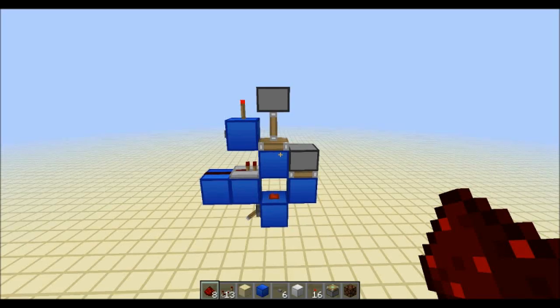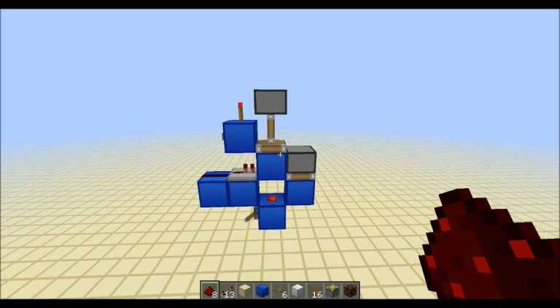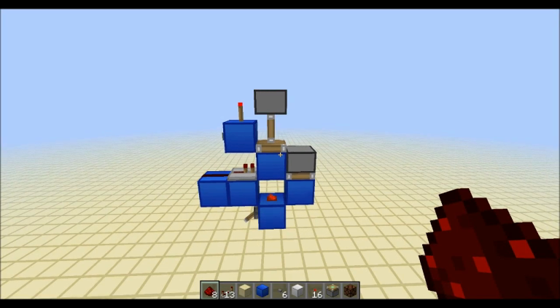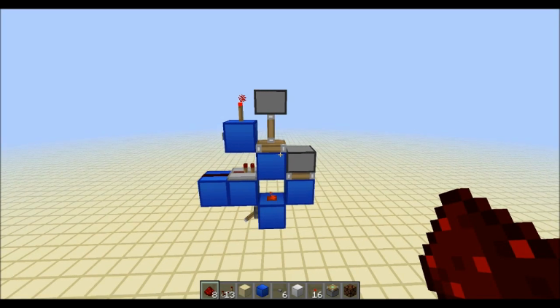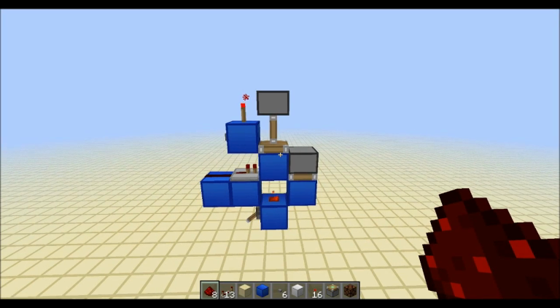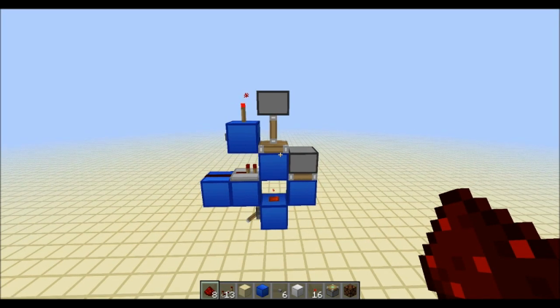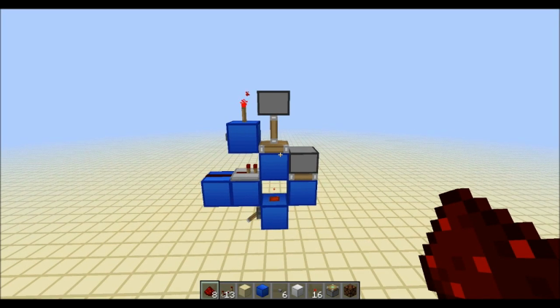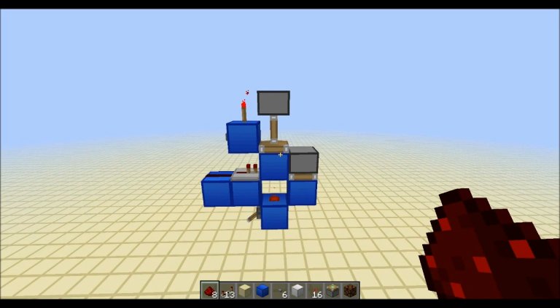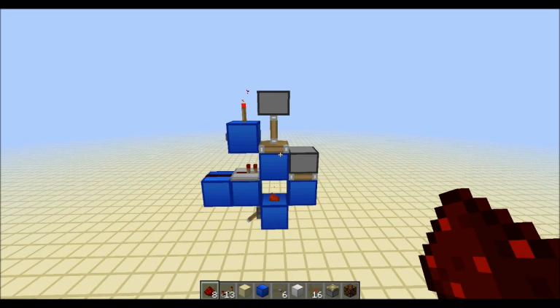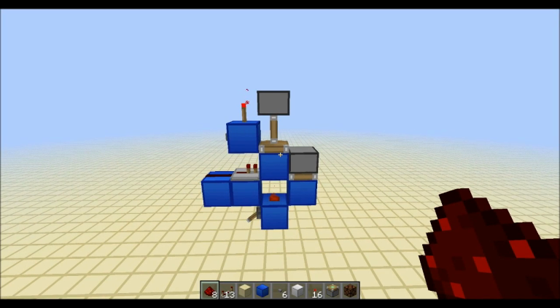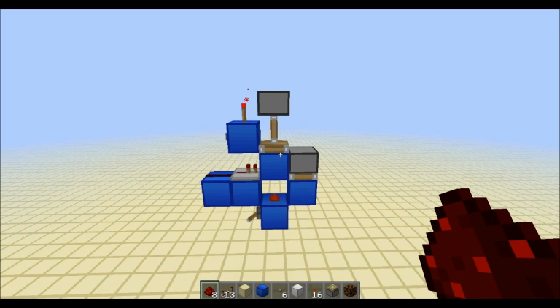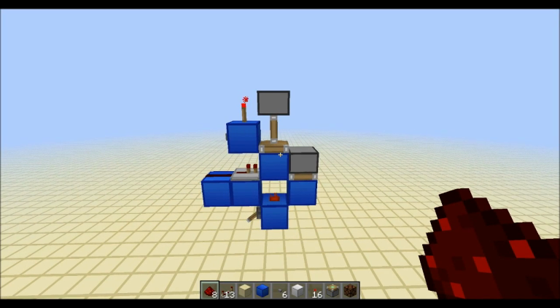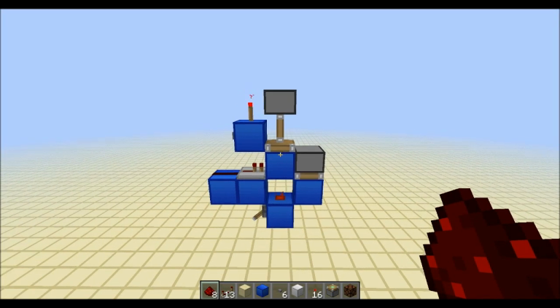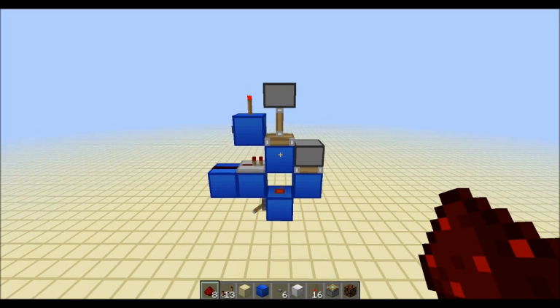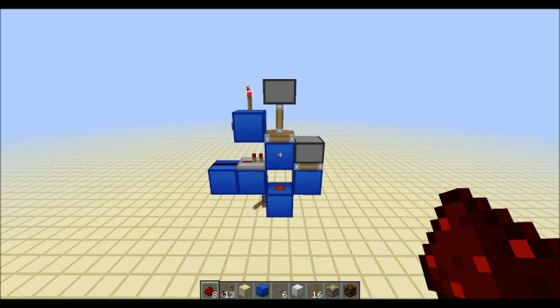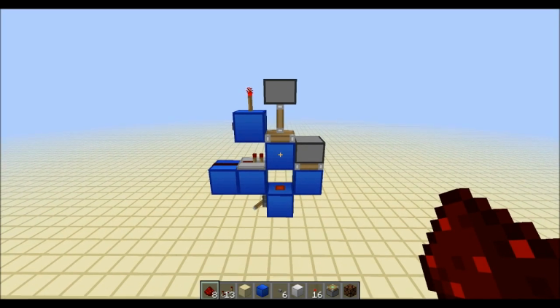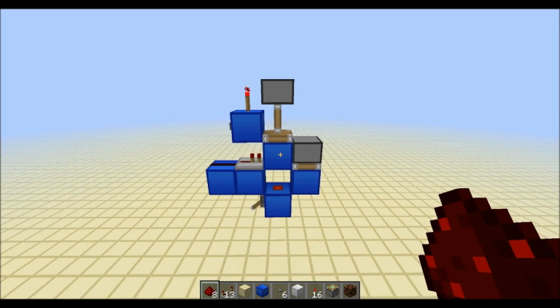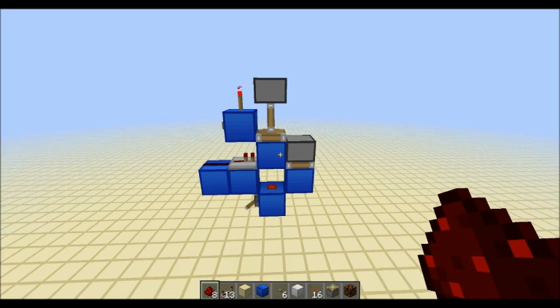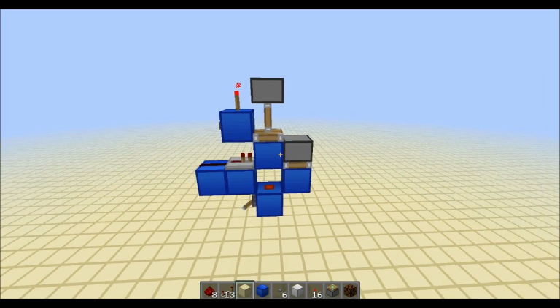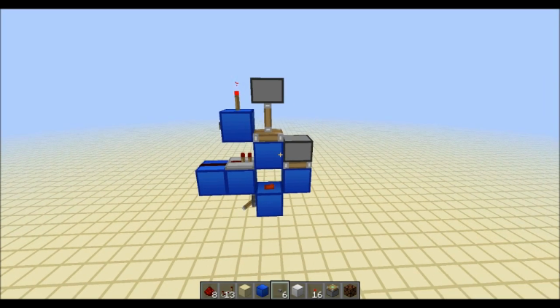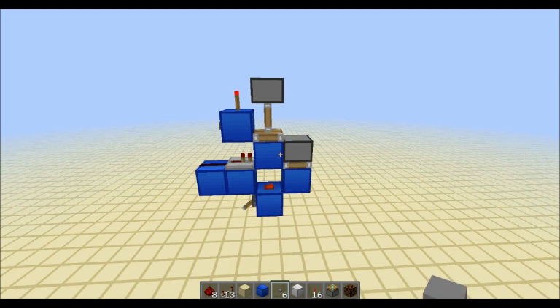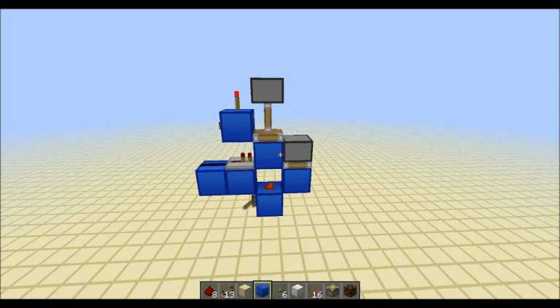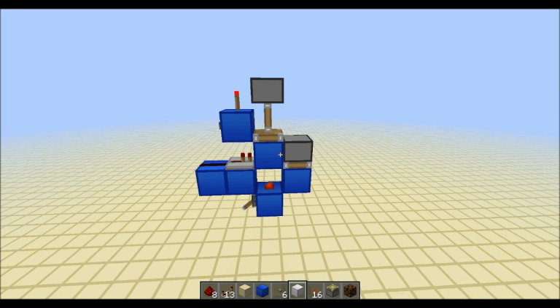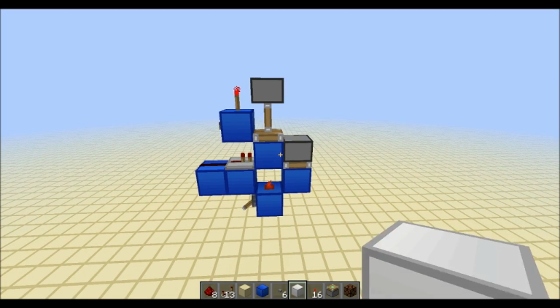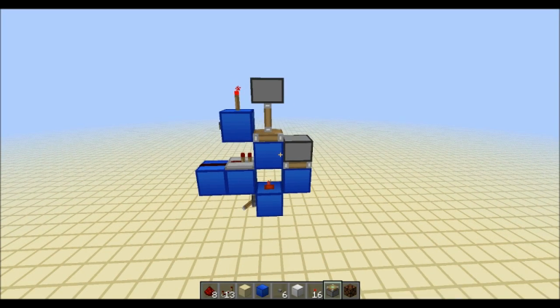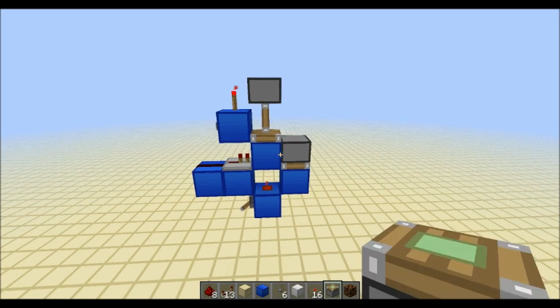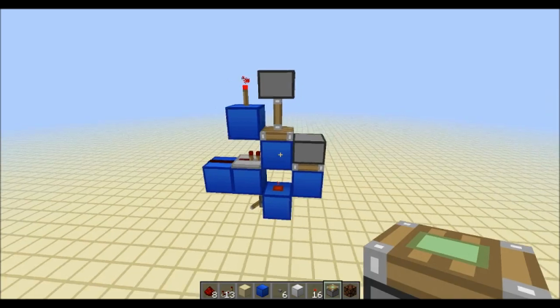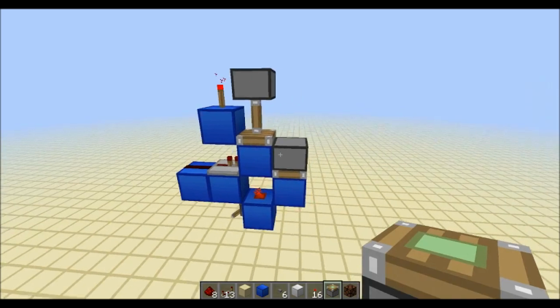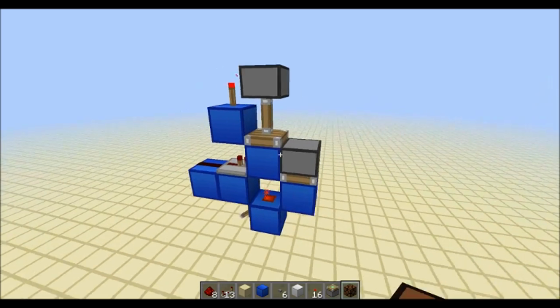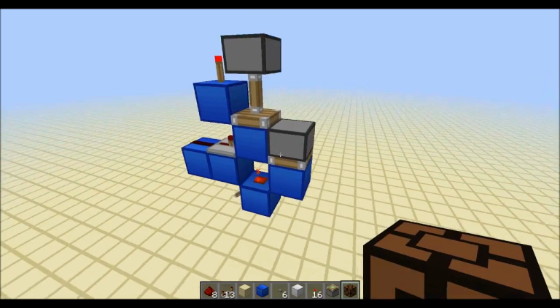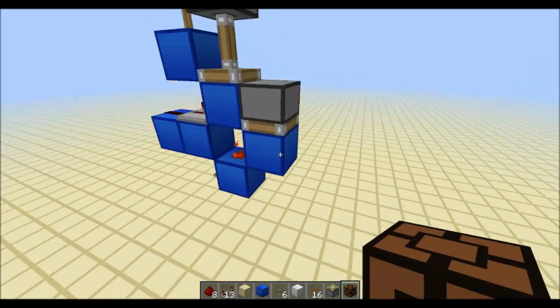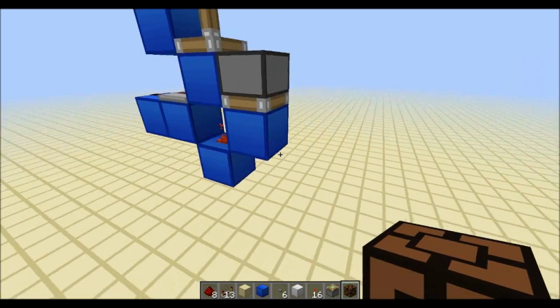Hey guys, KeepHamster here with a new video. I've been messing around a bit with T-flip-flops and I came up with a couple of designs.